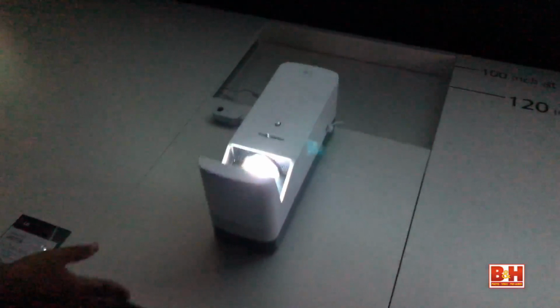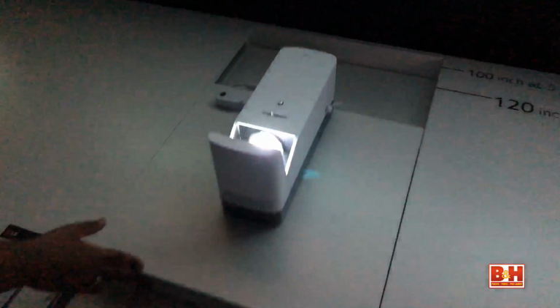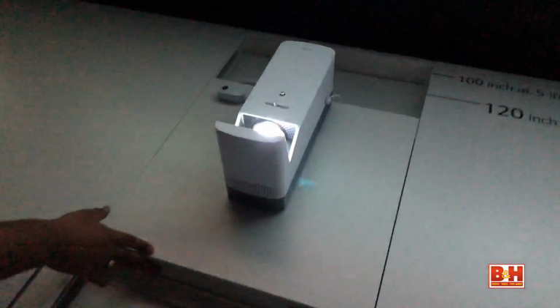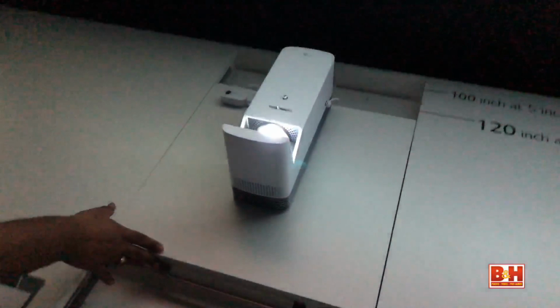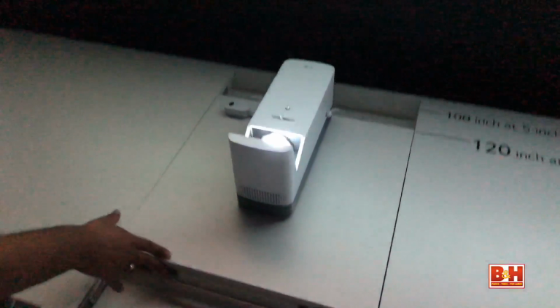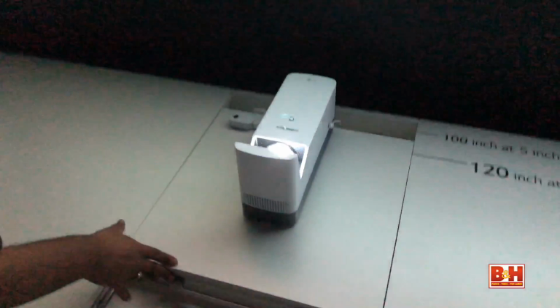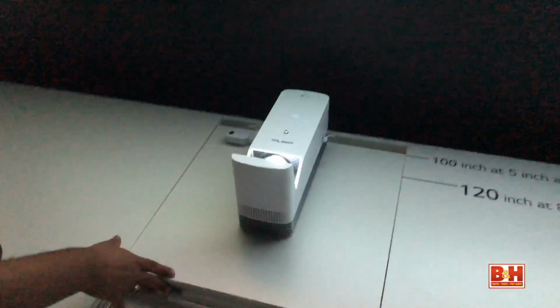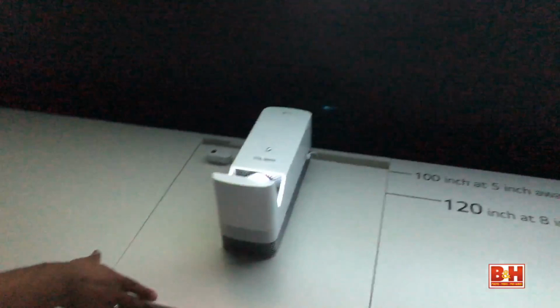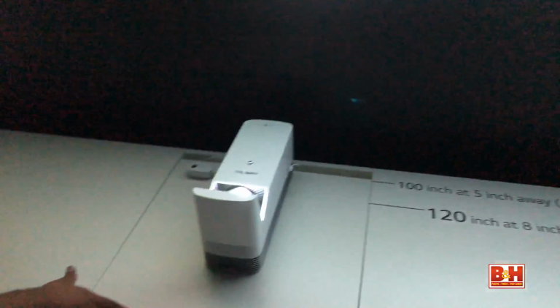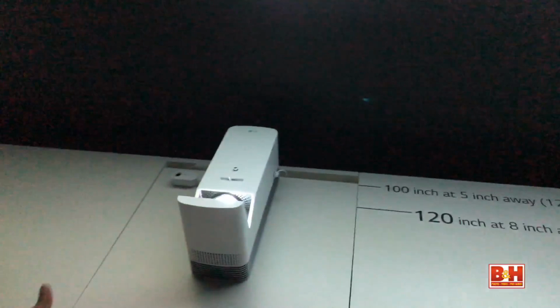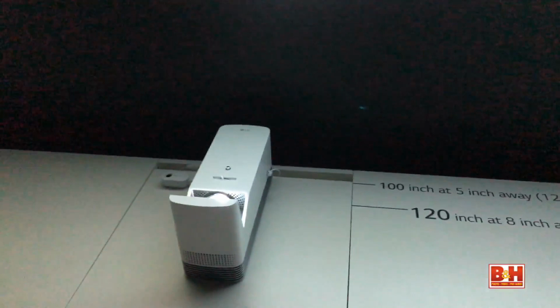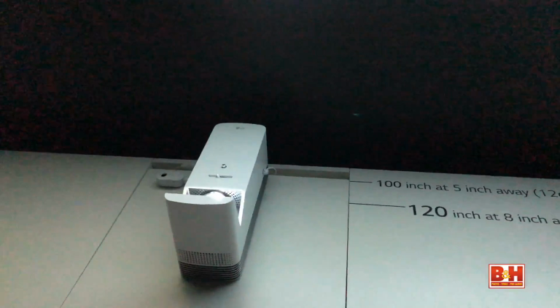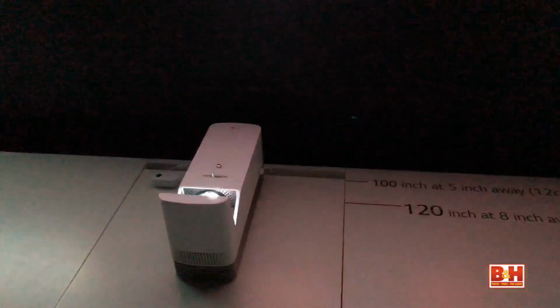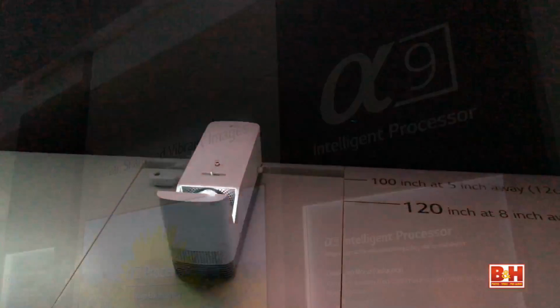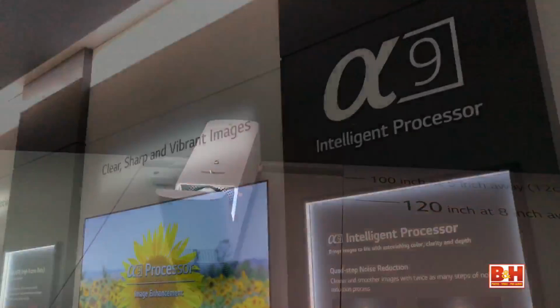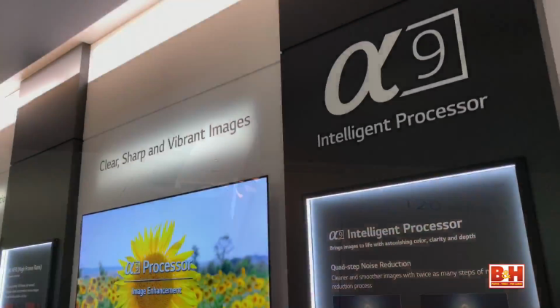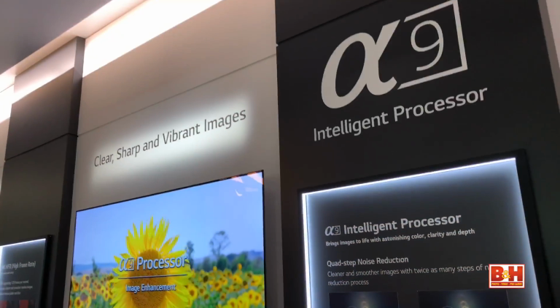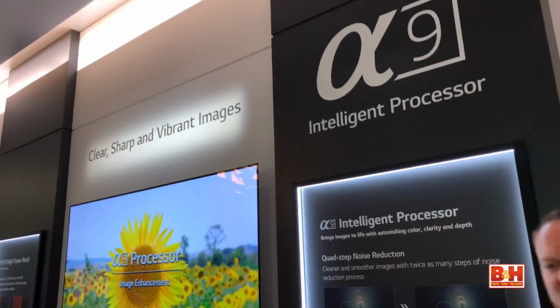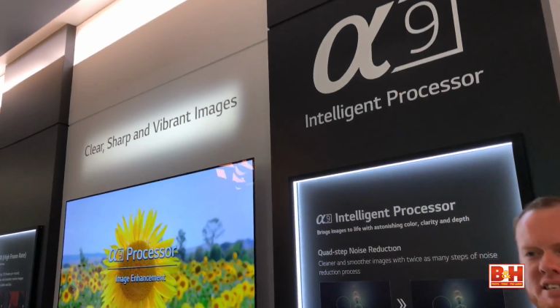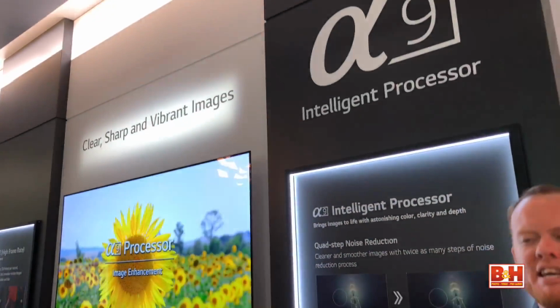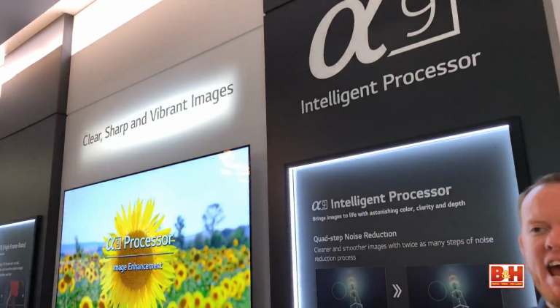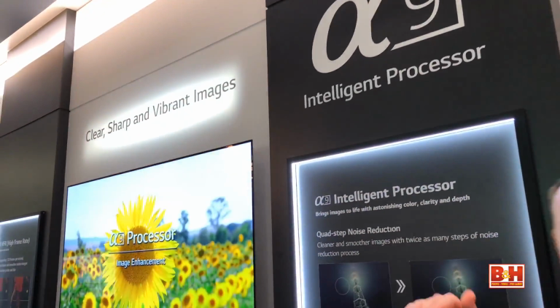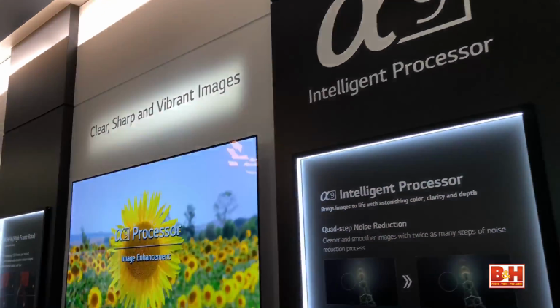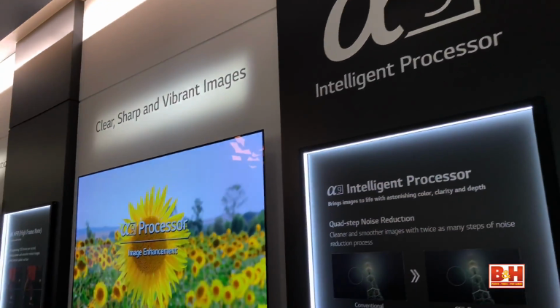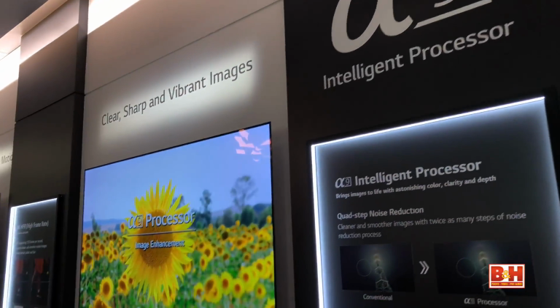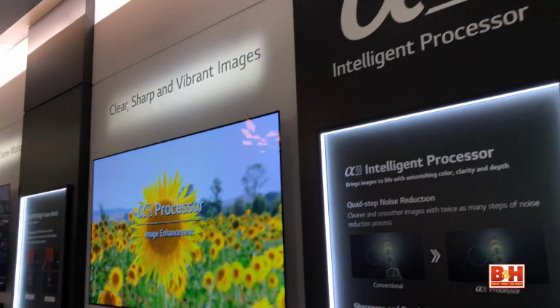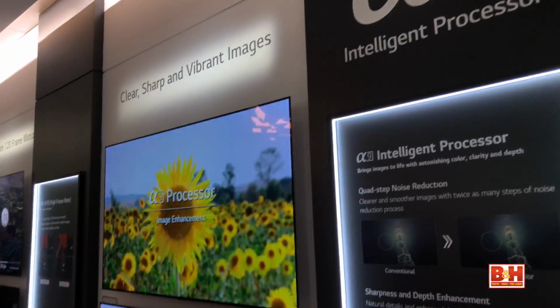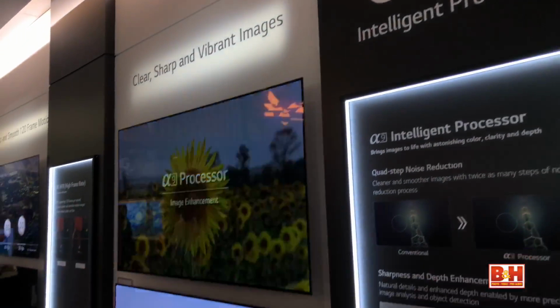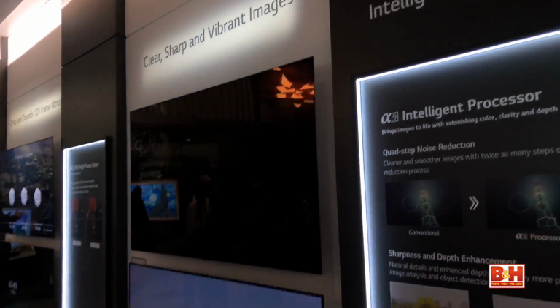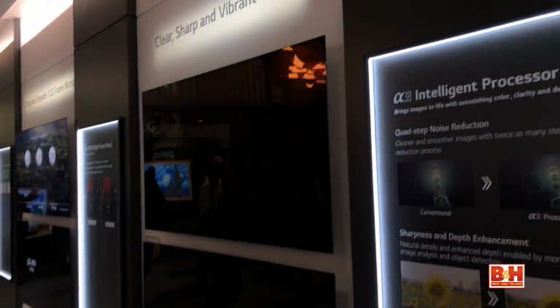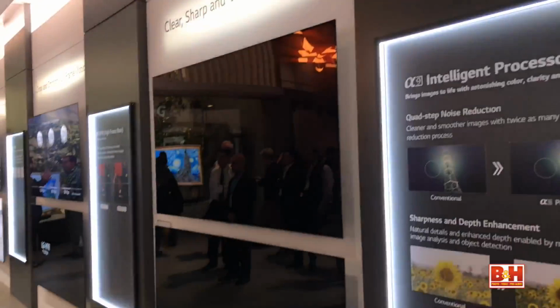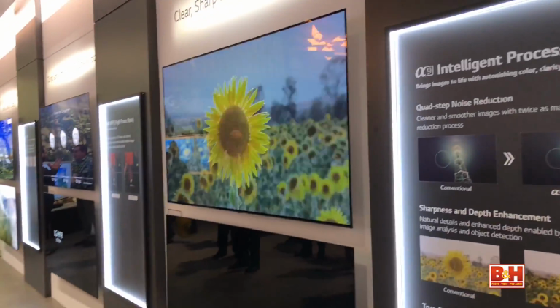For more from CES, and more about these models, make sure to check out B&H Explorer. Thanks for watching.